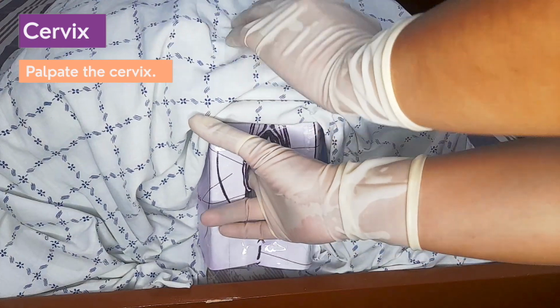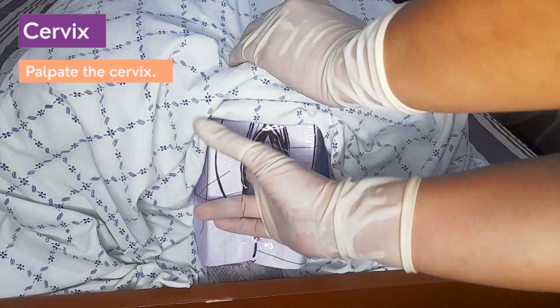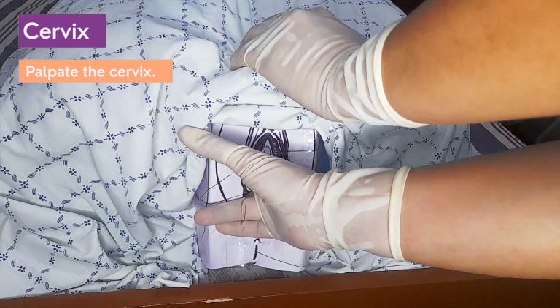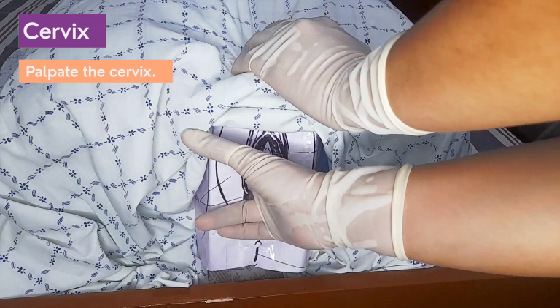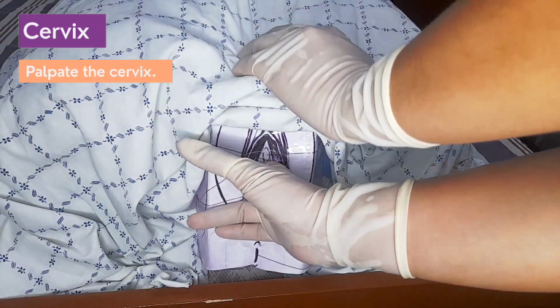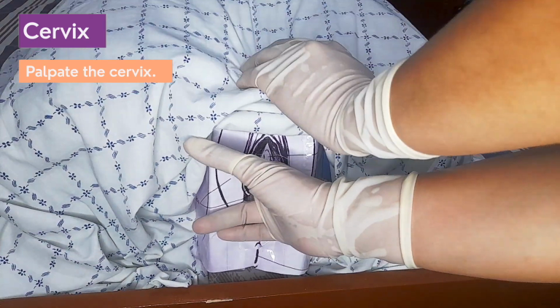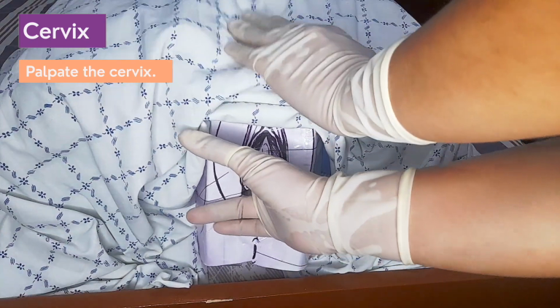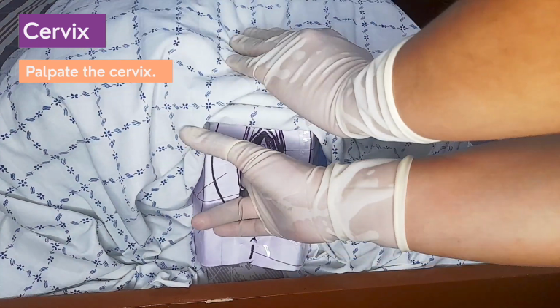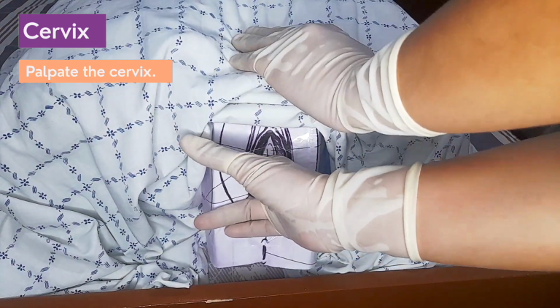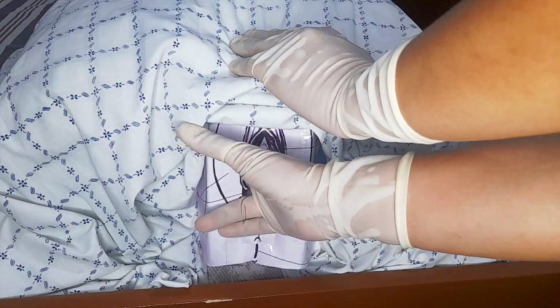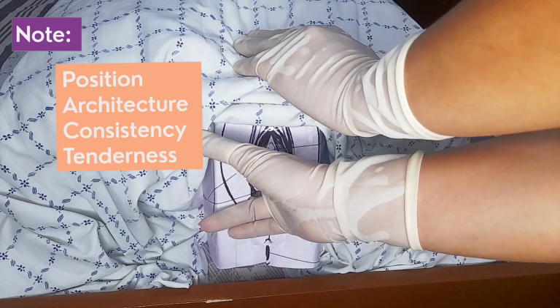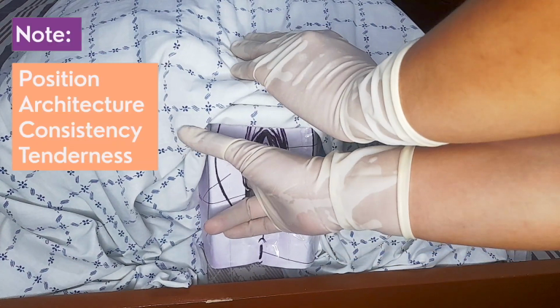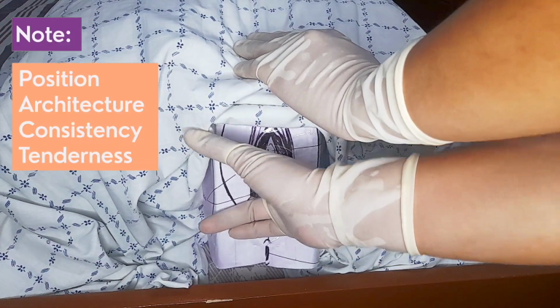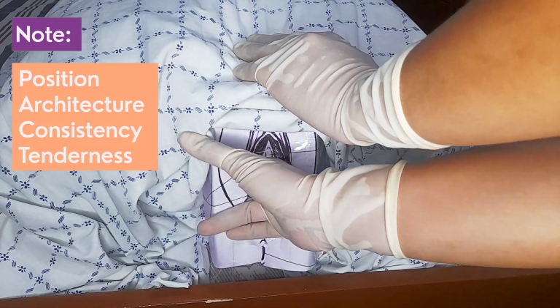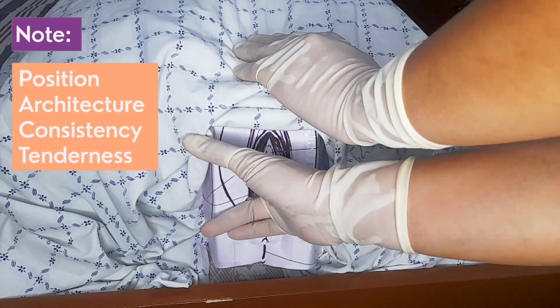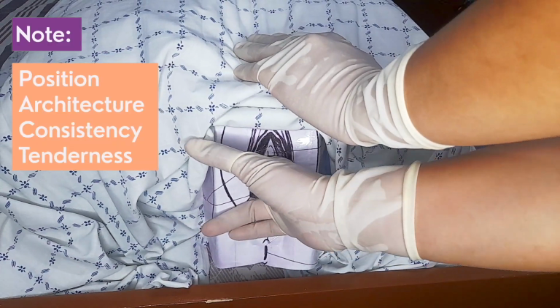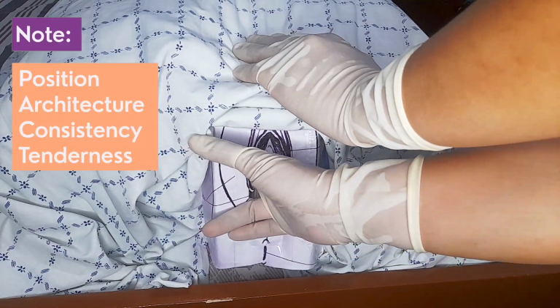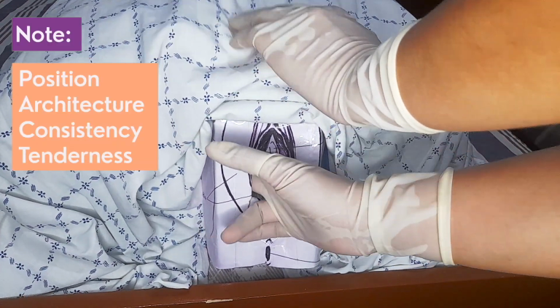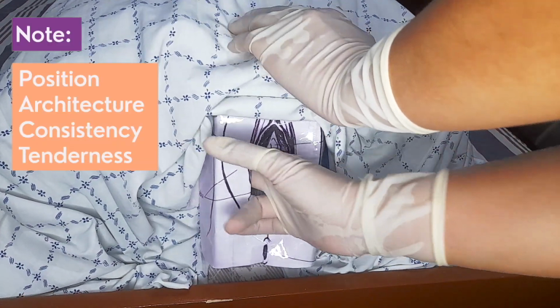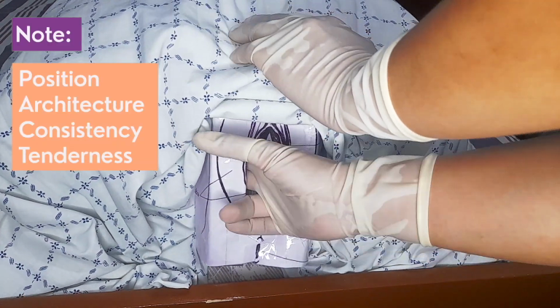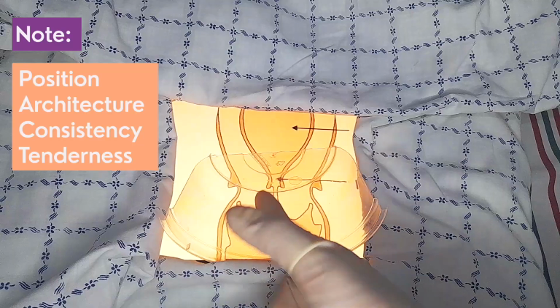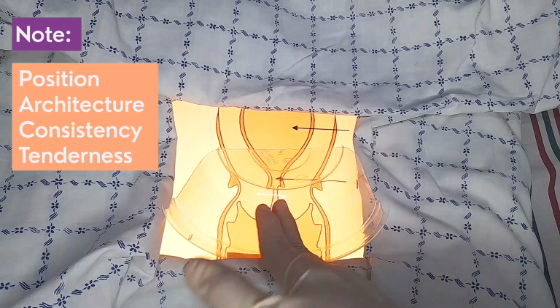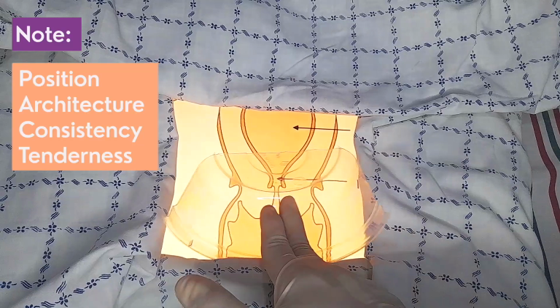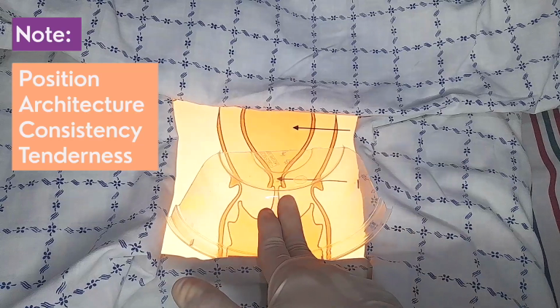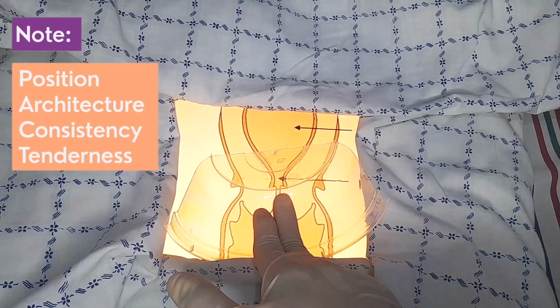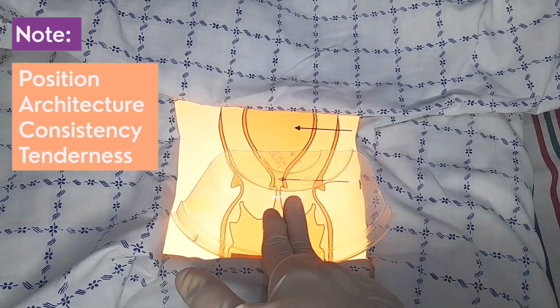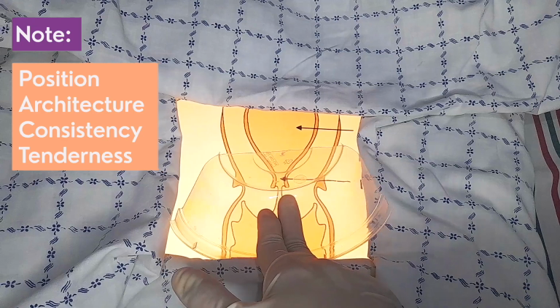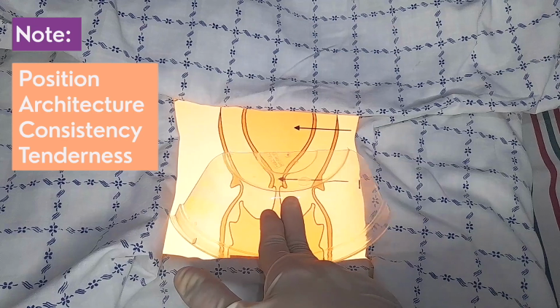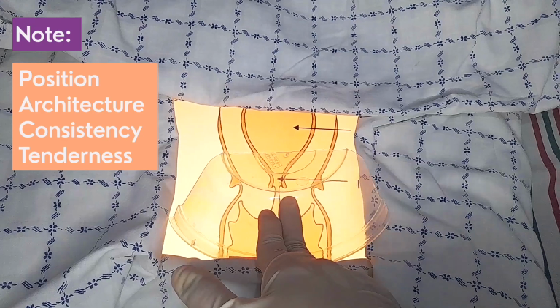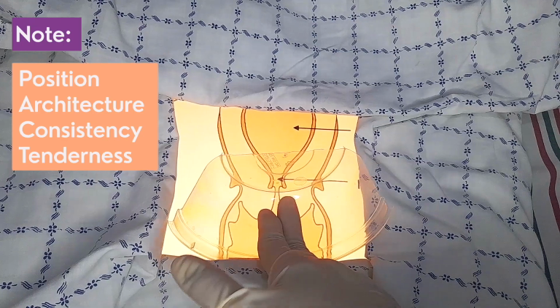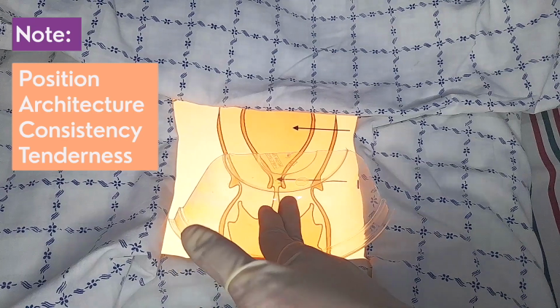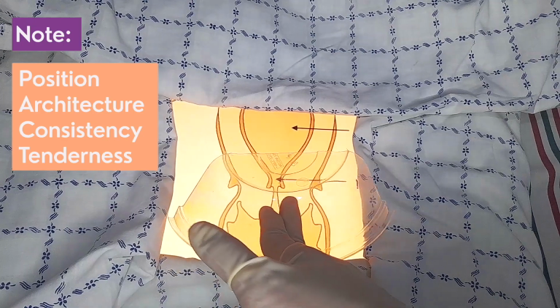Evaluate the cervix for position, architecture, consistency, and tenderness, especially the mobility of the cervix.